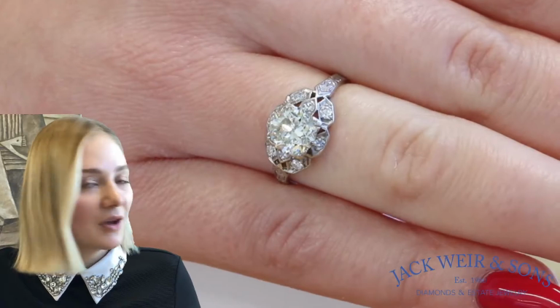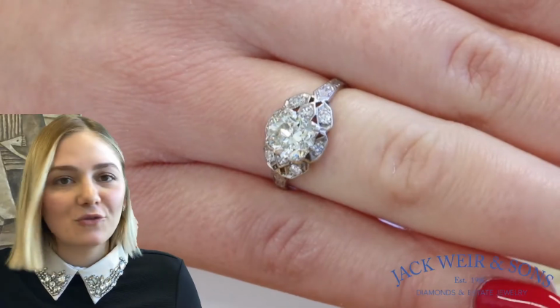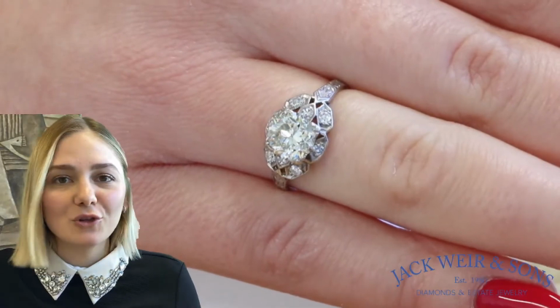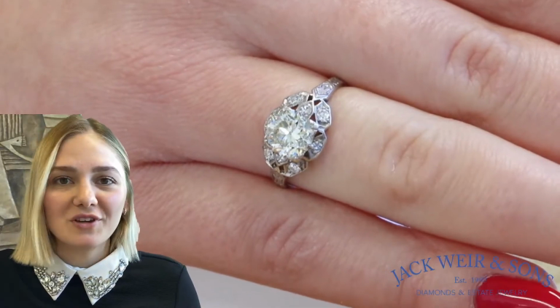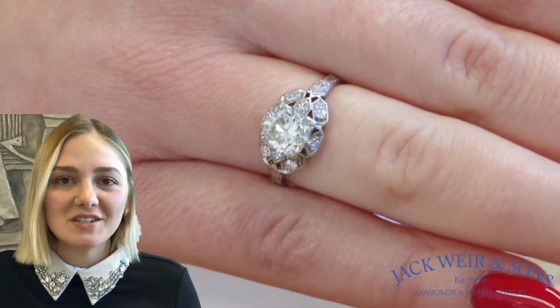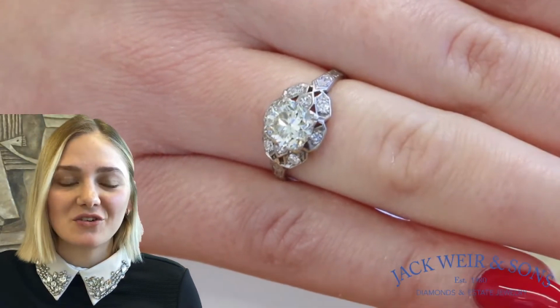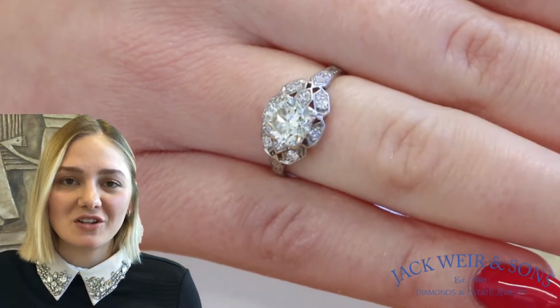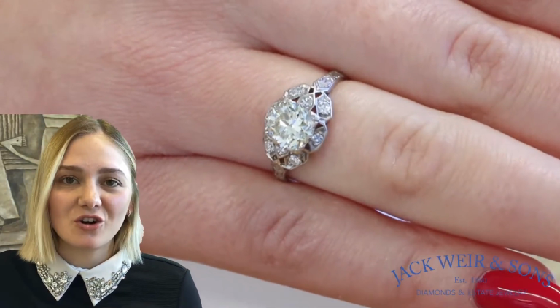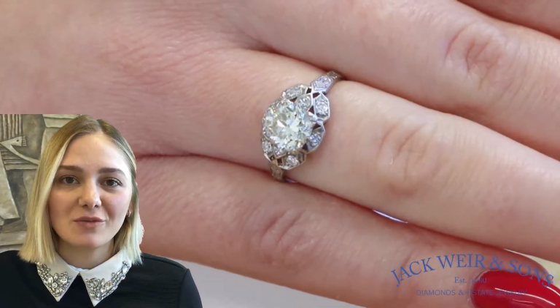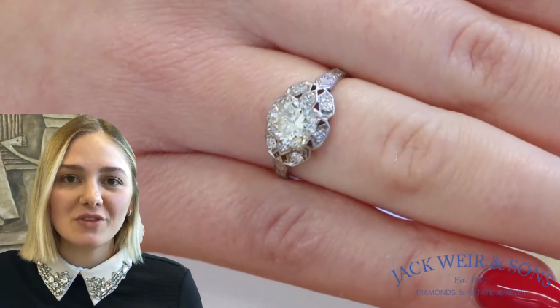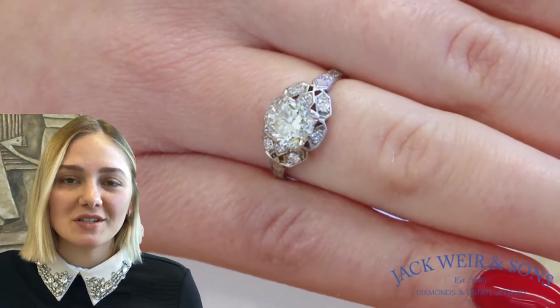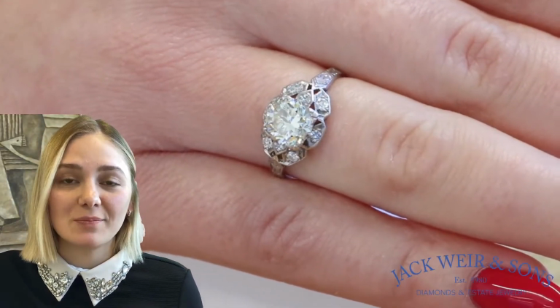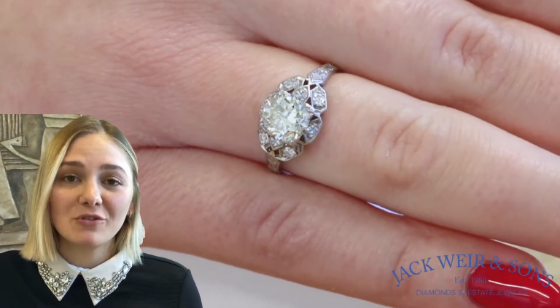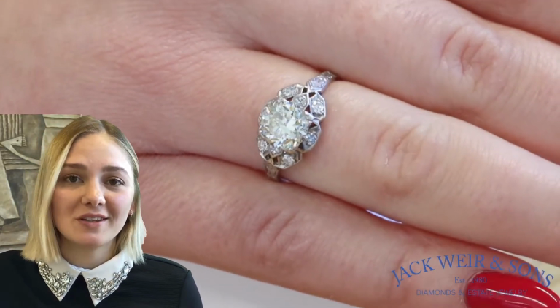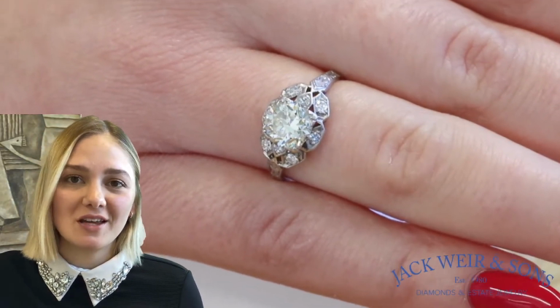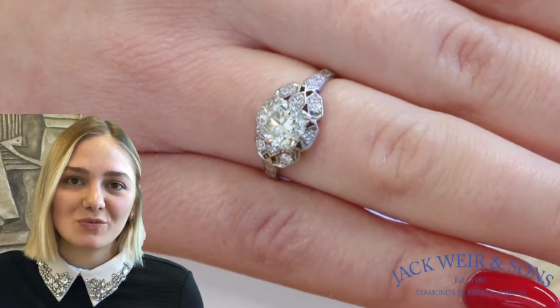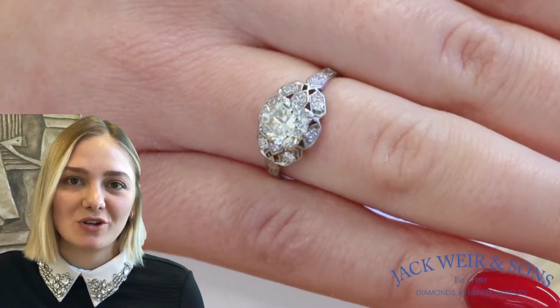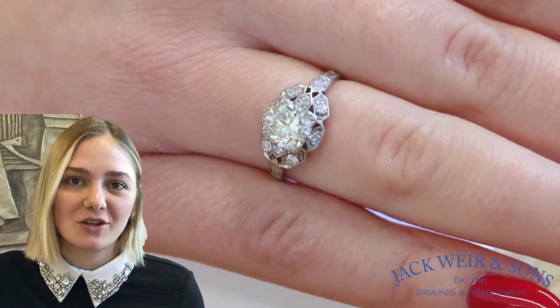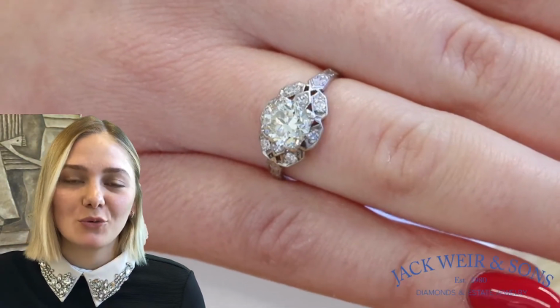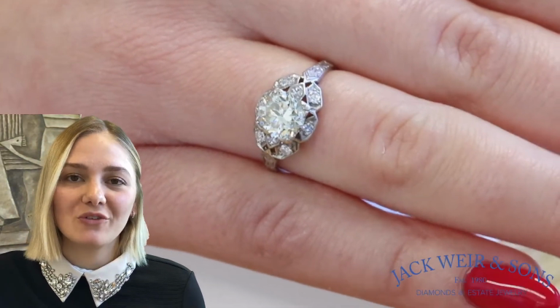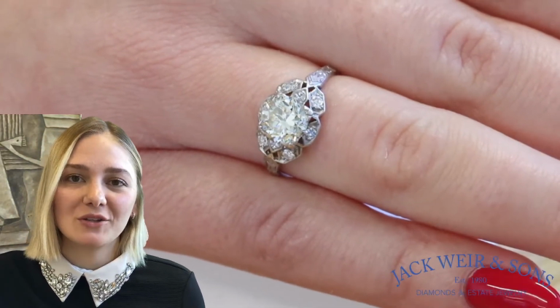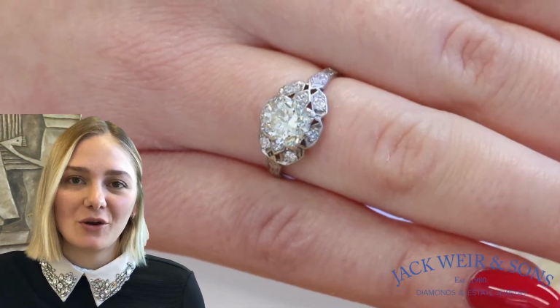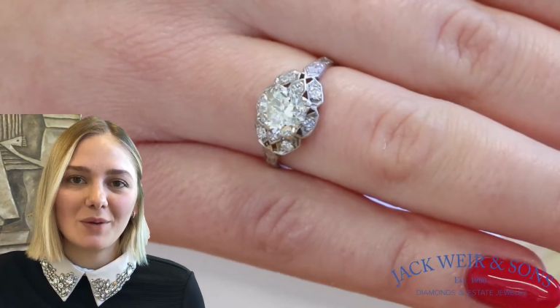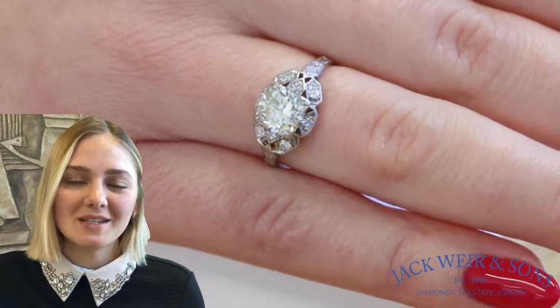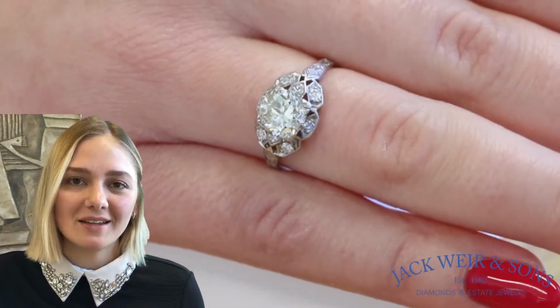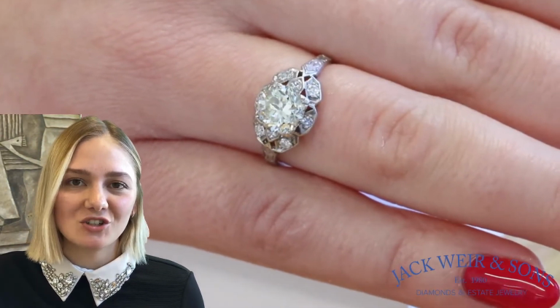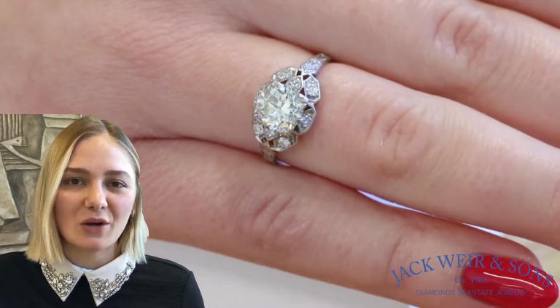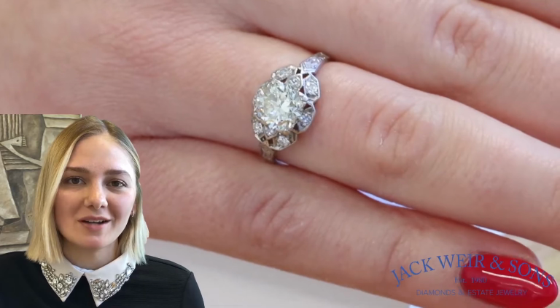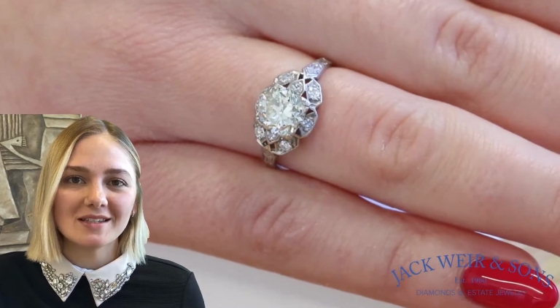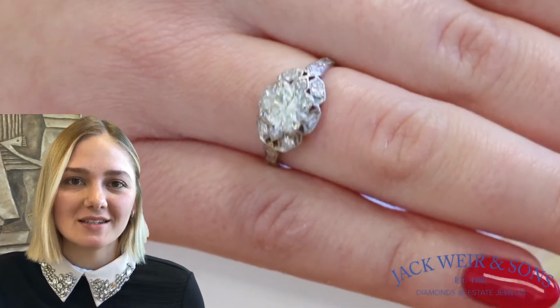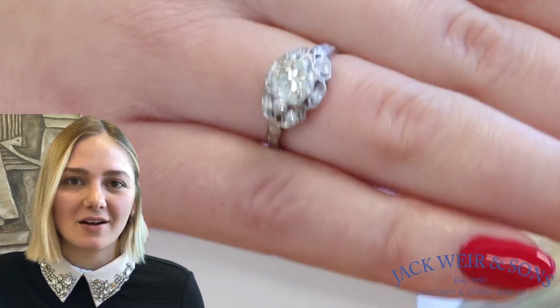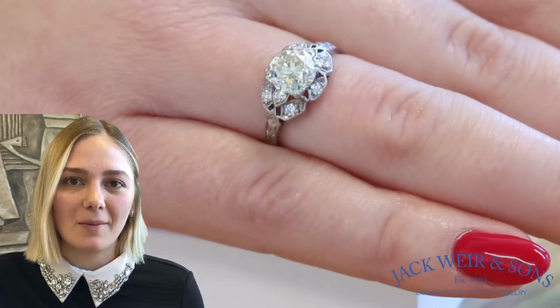Full of history and charm, this is a perfect engagement ring that you will find on our website at JackwareandSons.com.